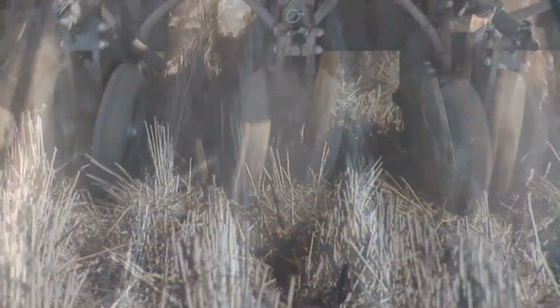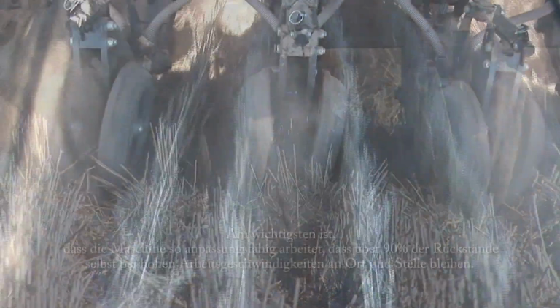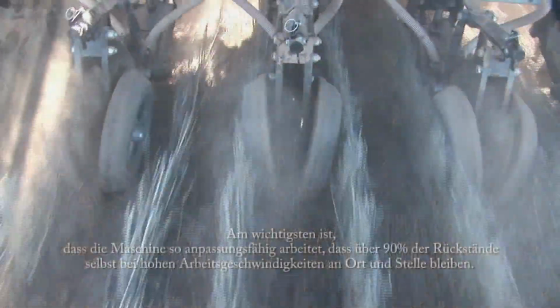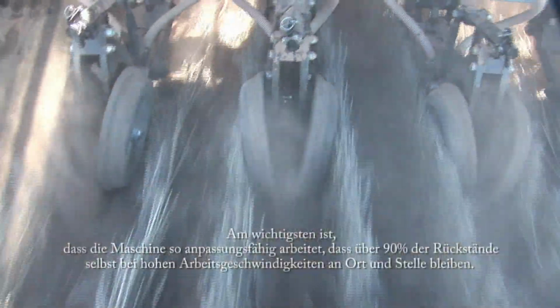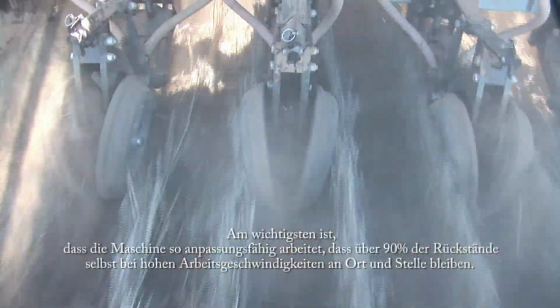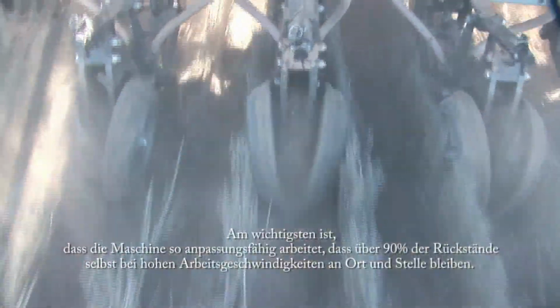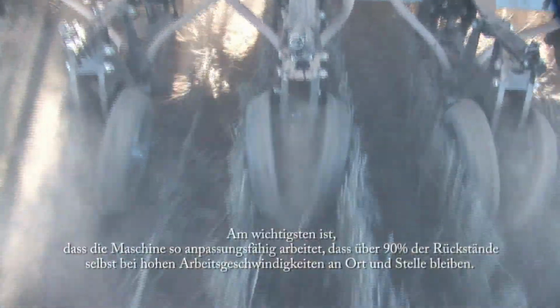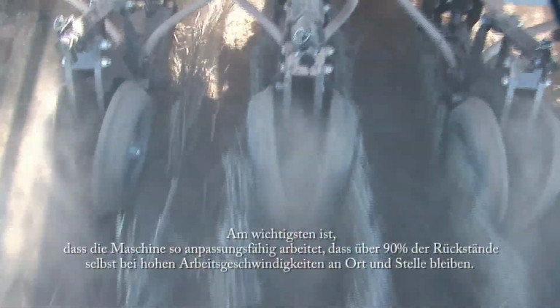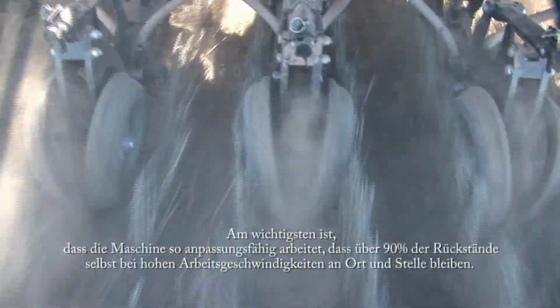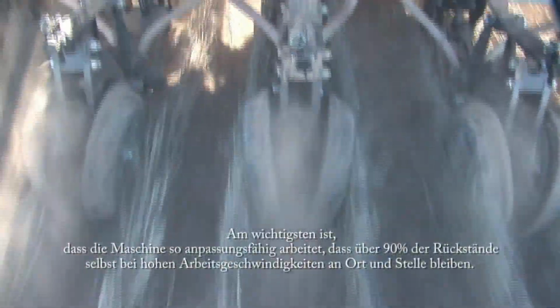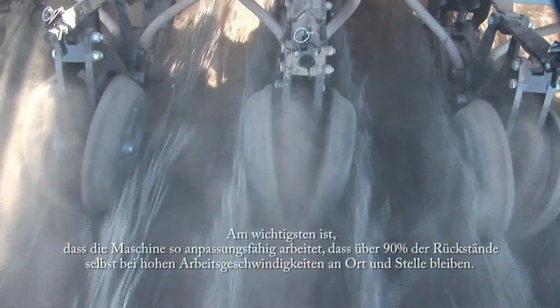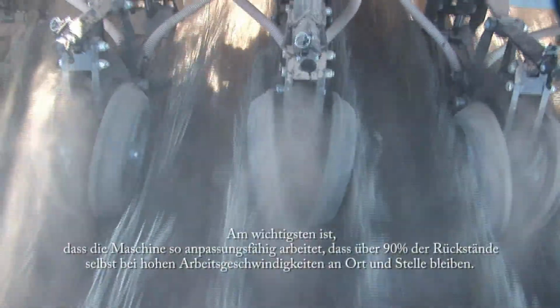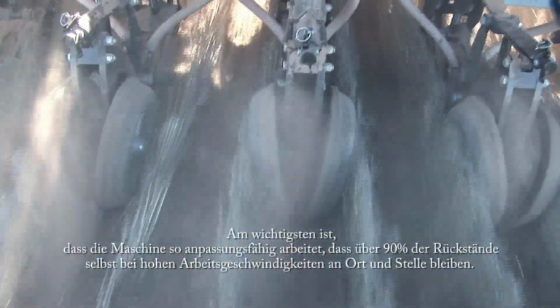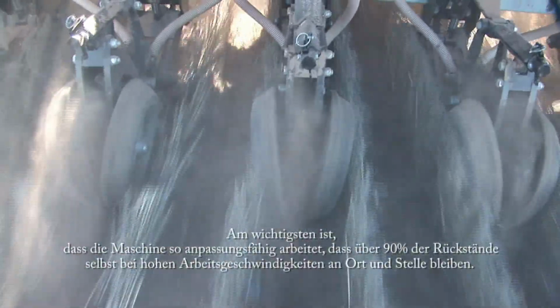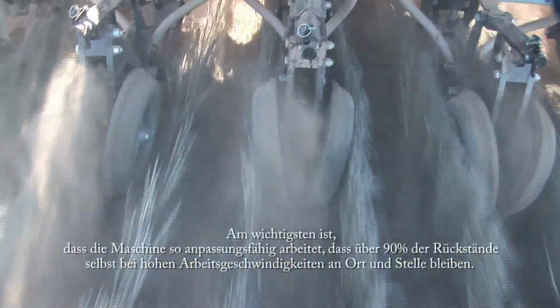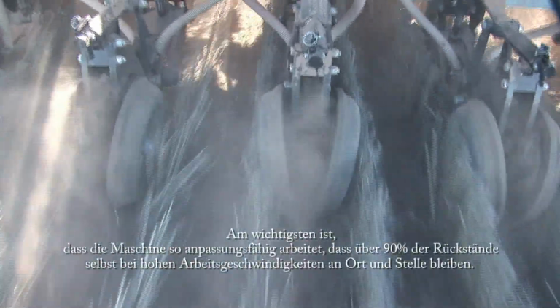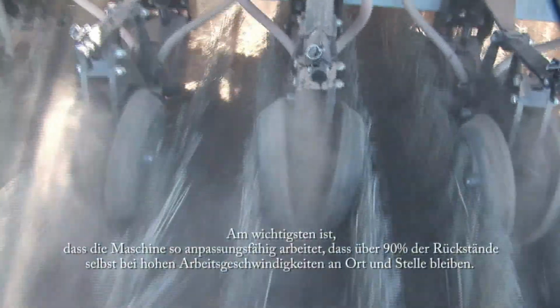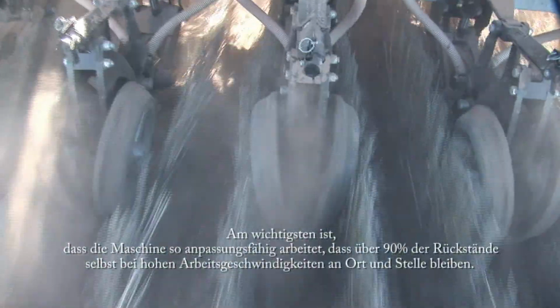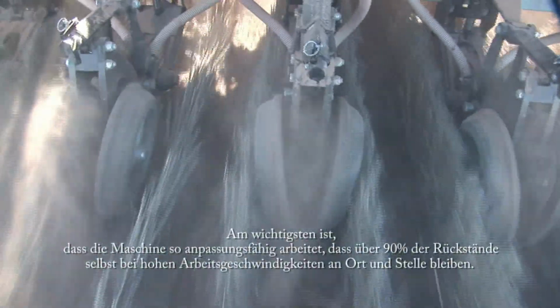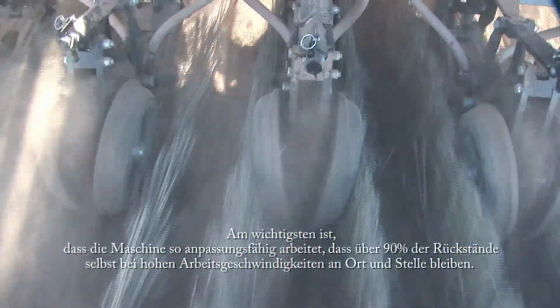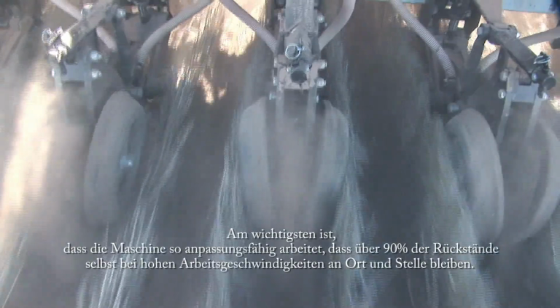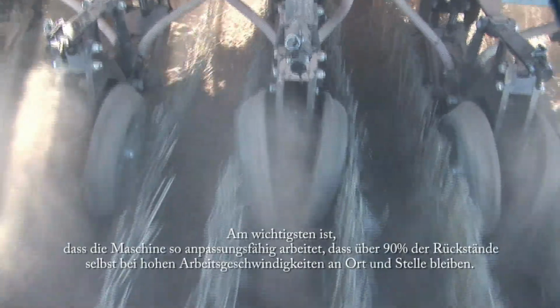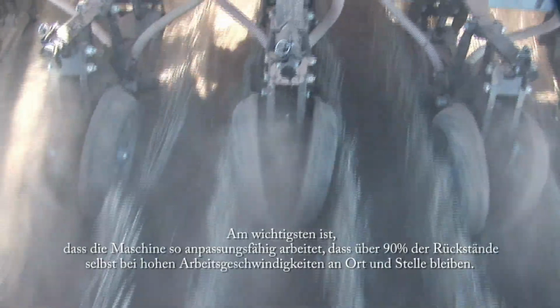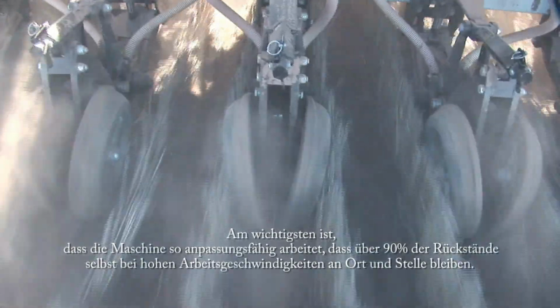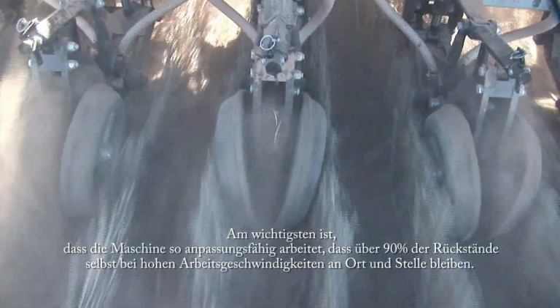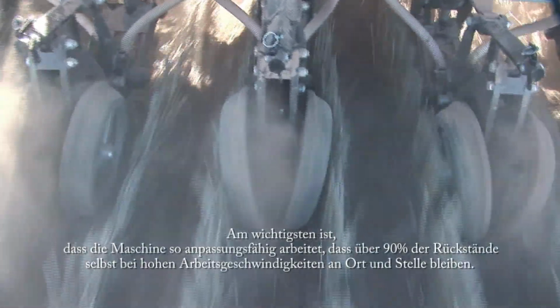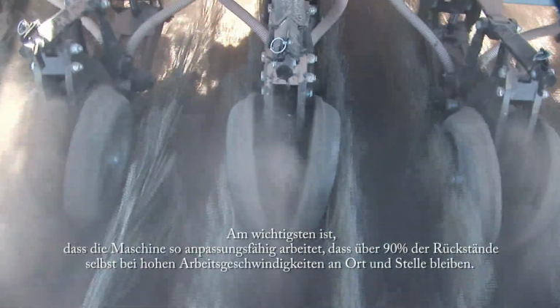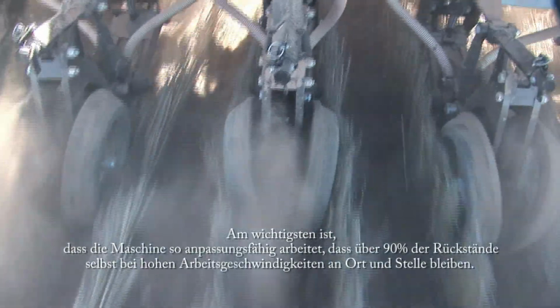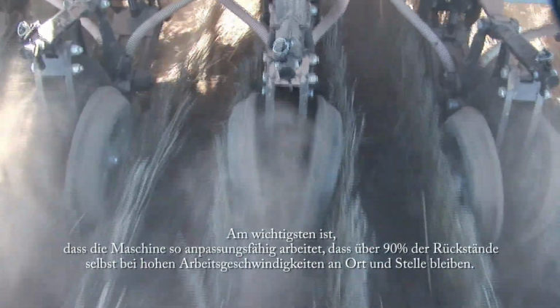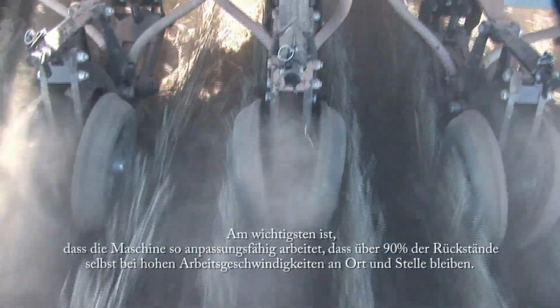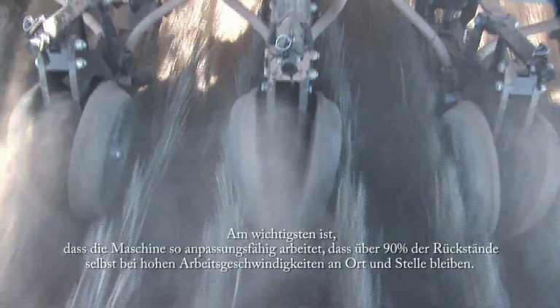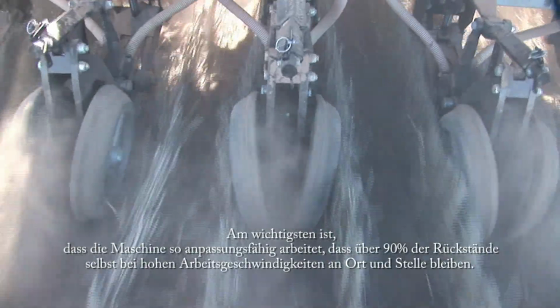Most importantly, this action leaves more than 90% of the residue undisturbed, even at high forward speeds.